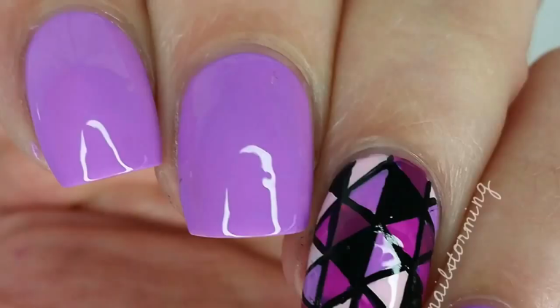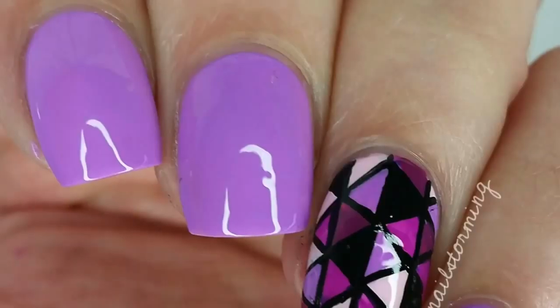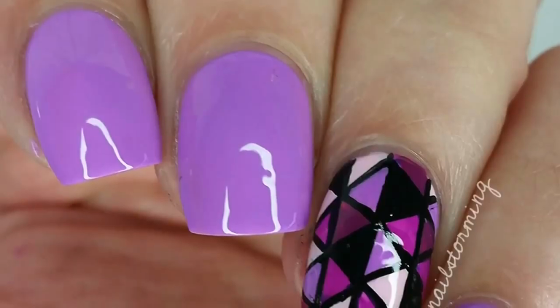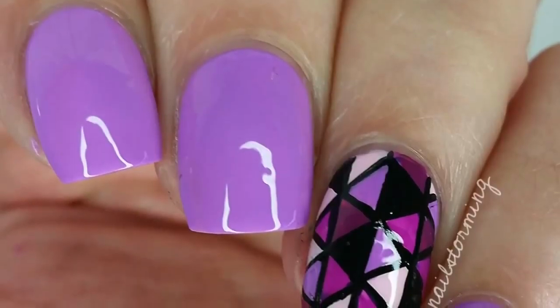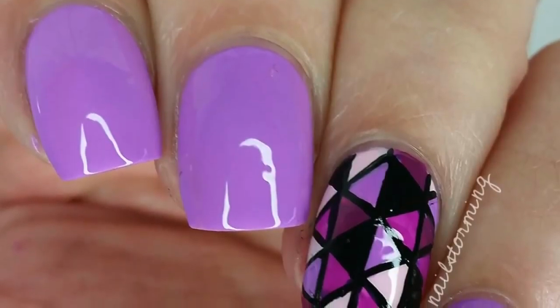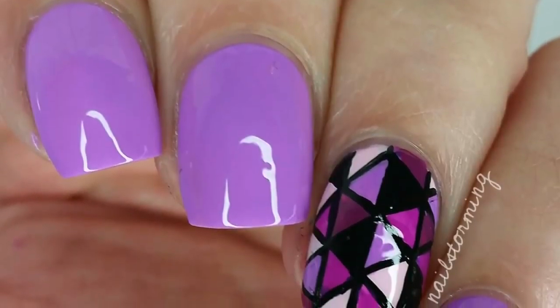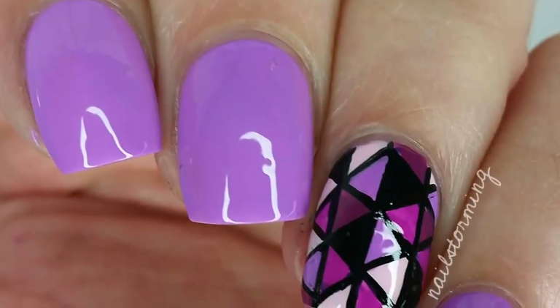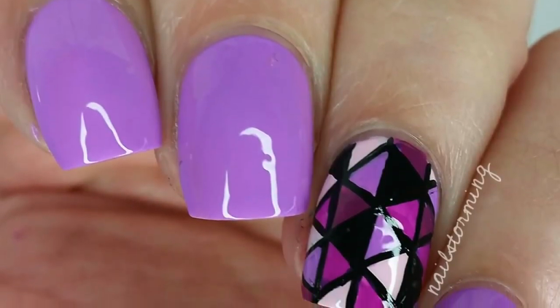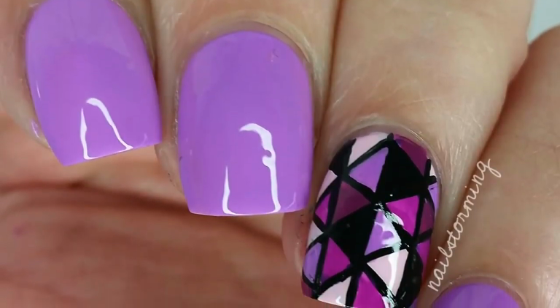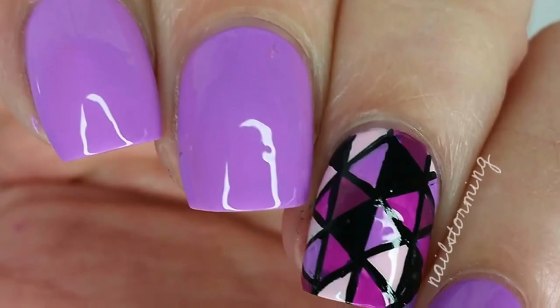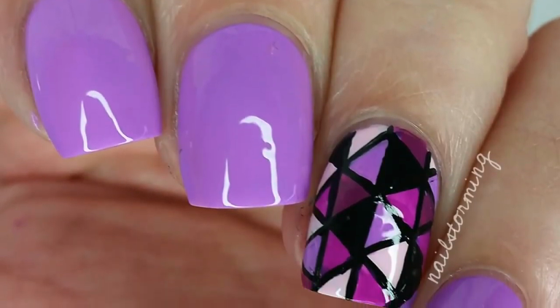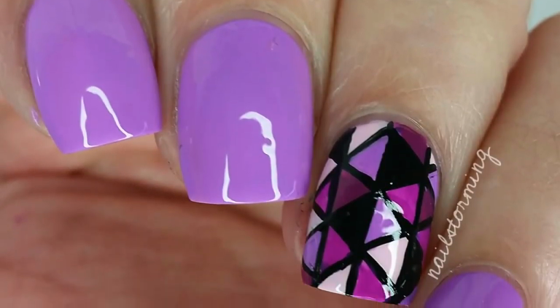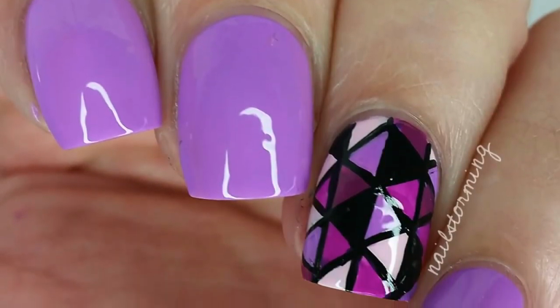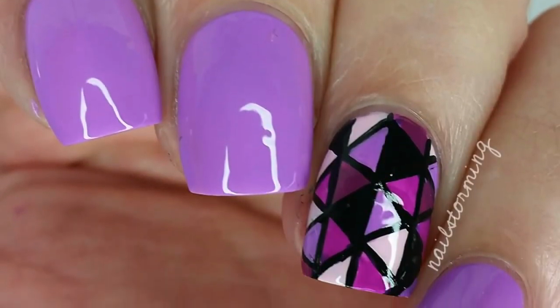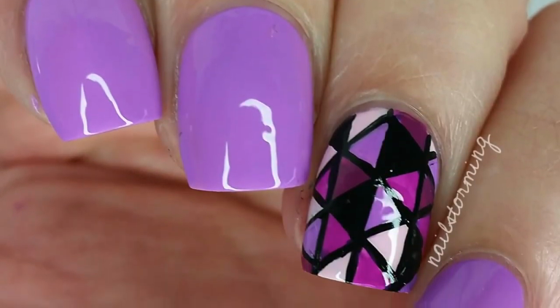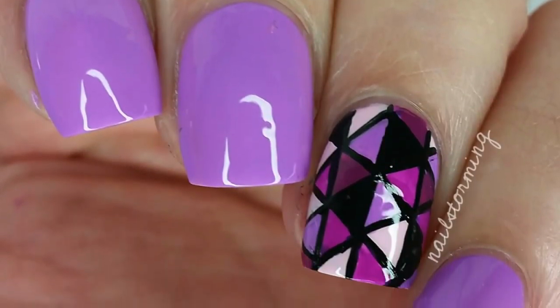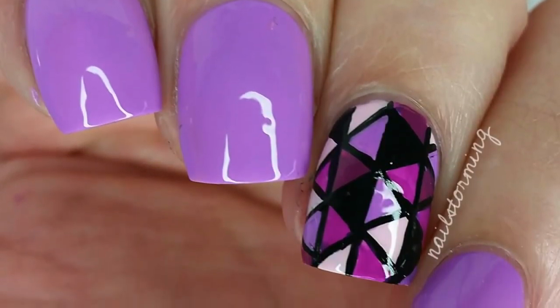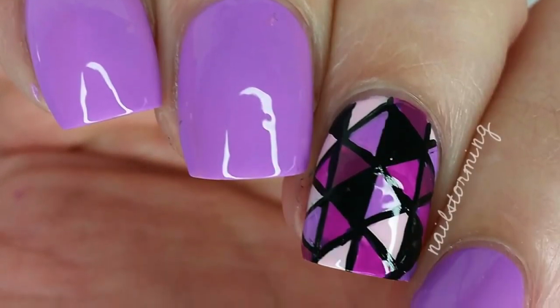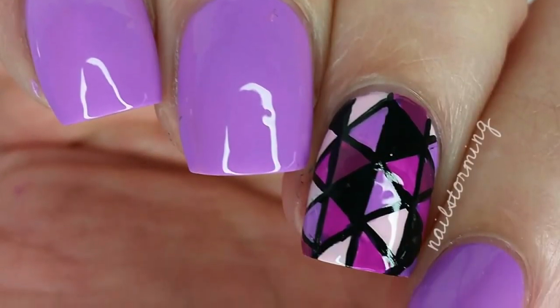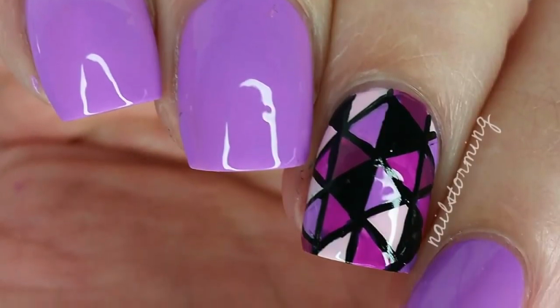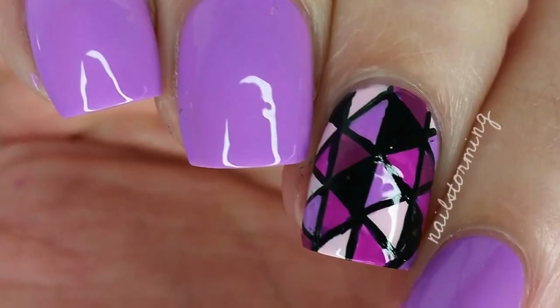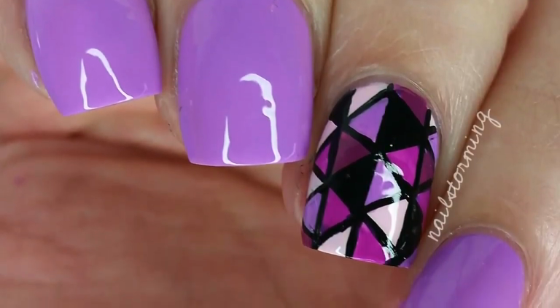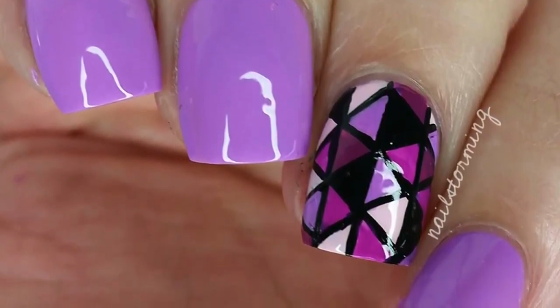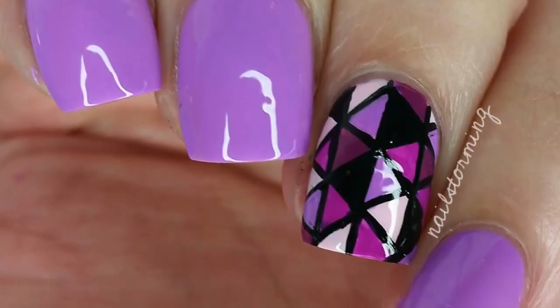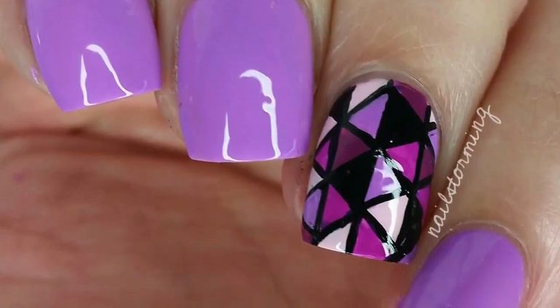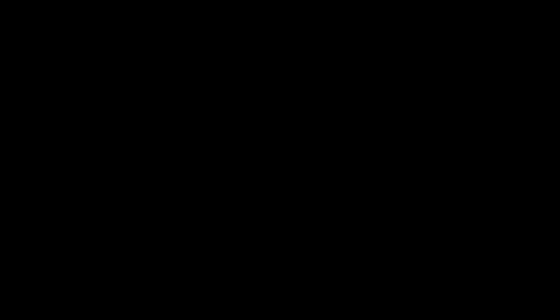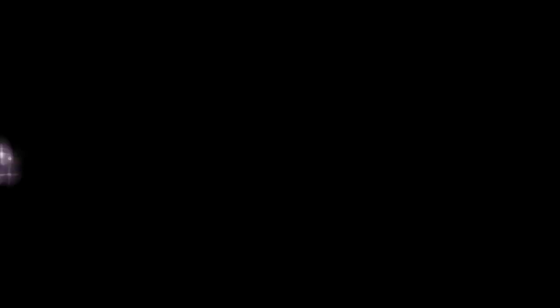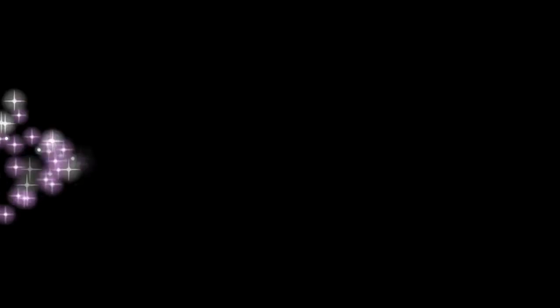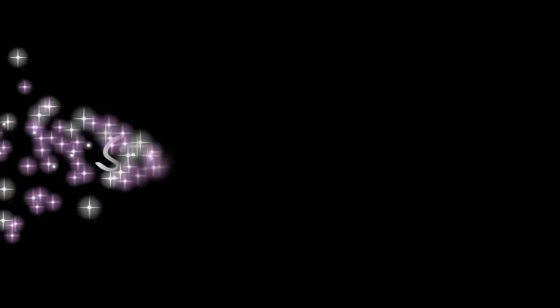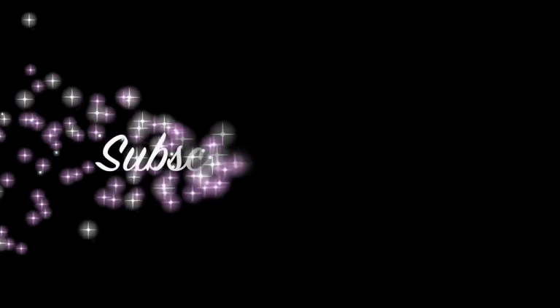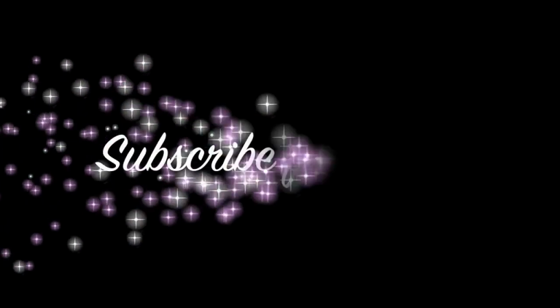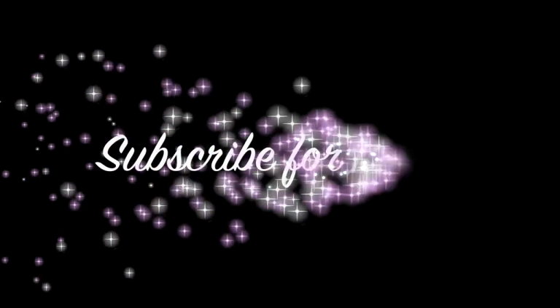If you recreate this look, please tag Nailstorming Inspired on Instagram so I can see.